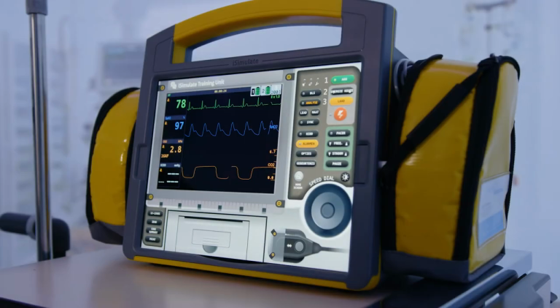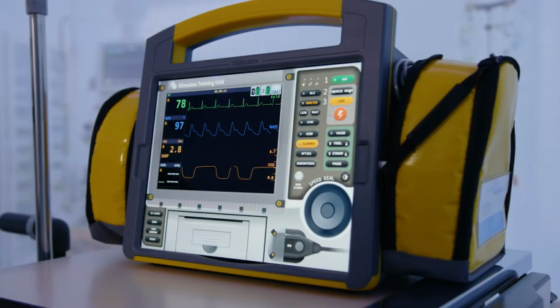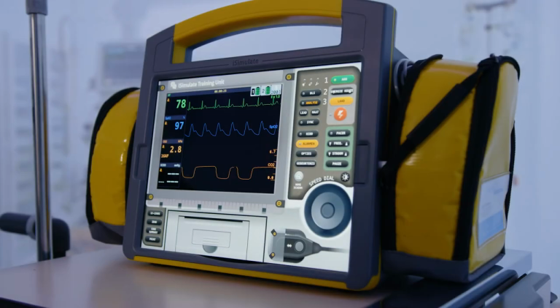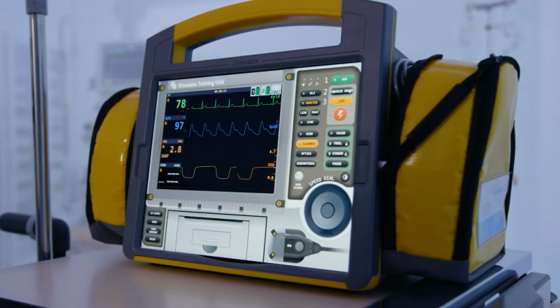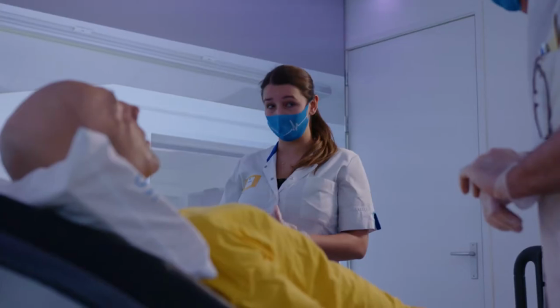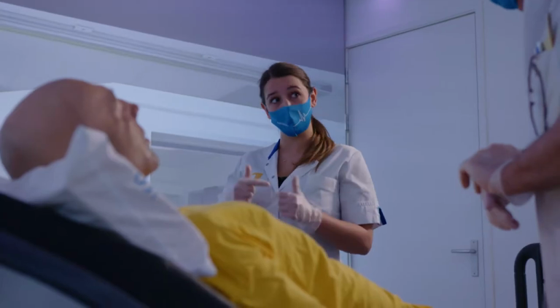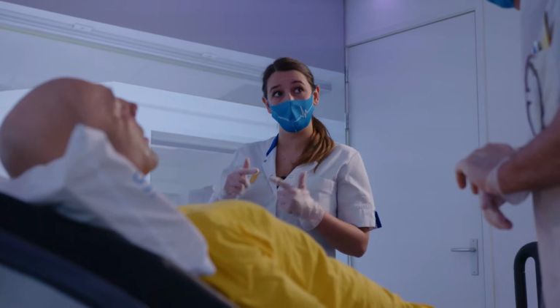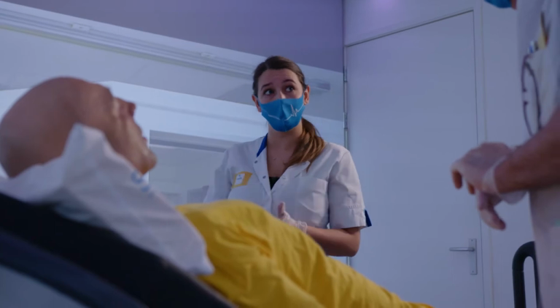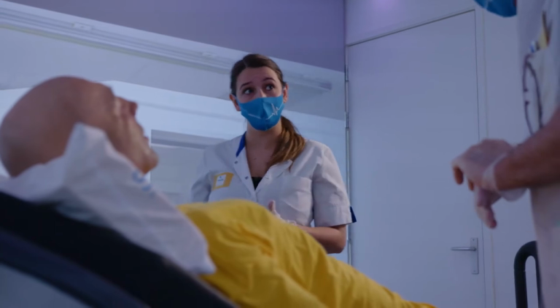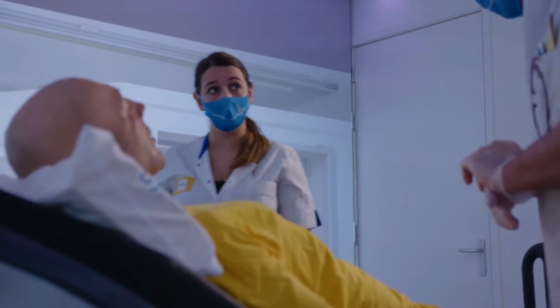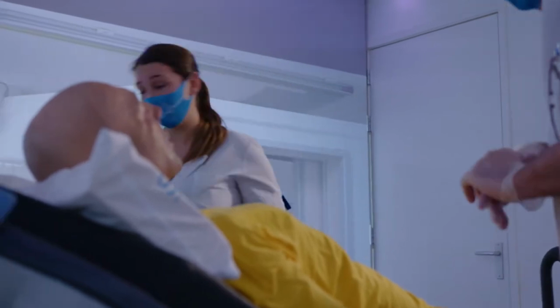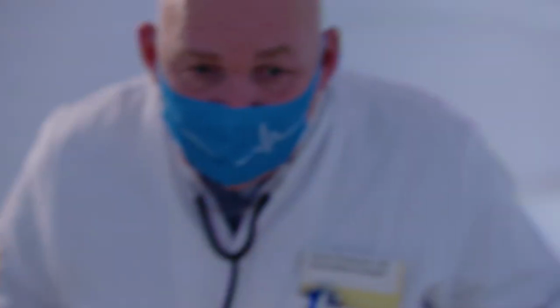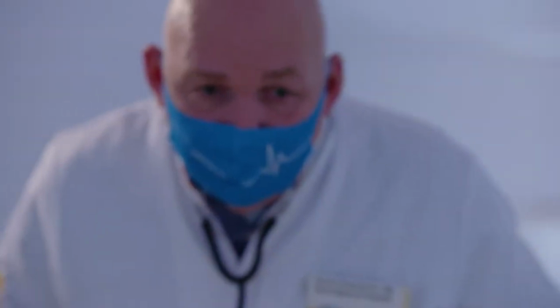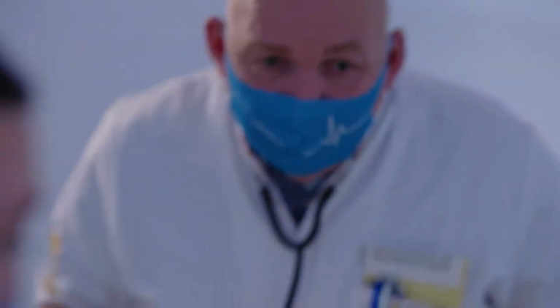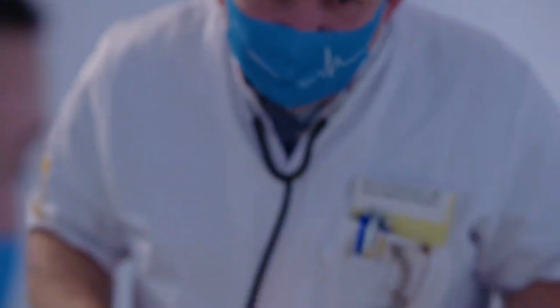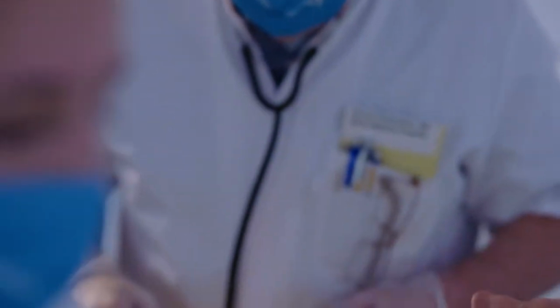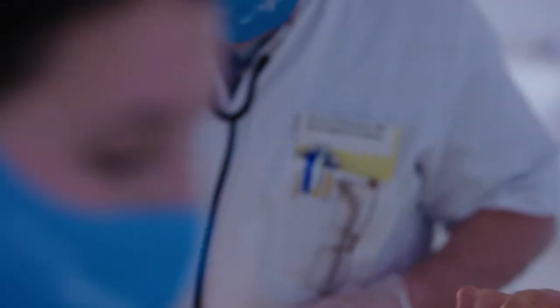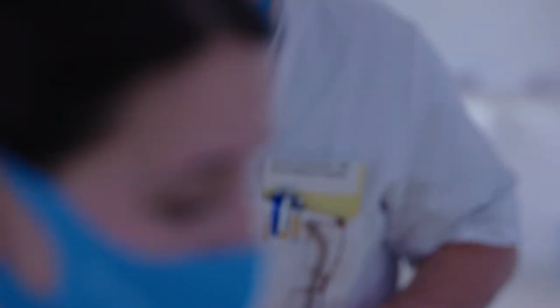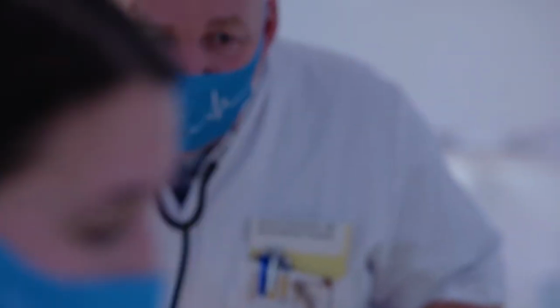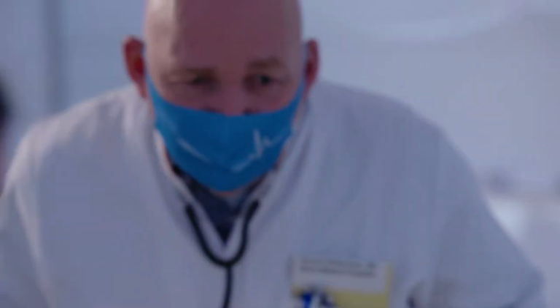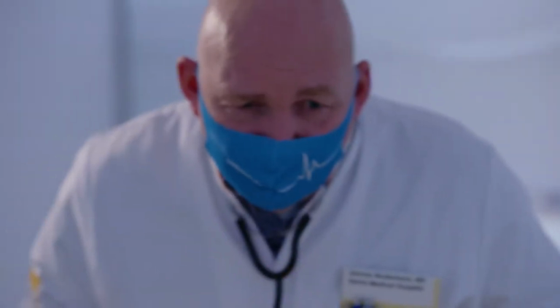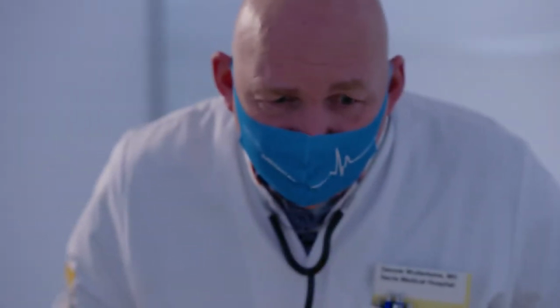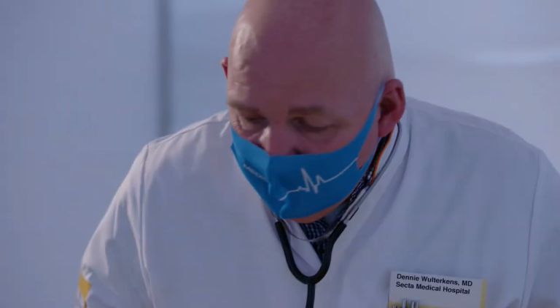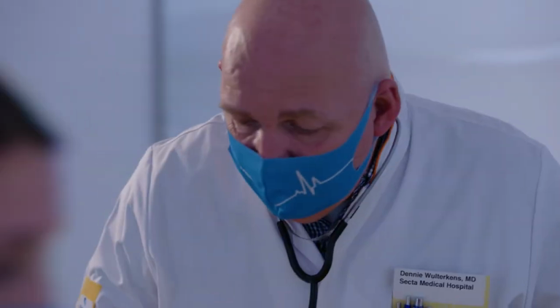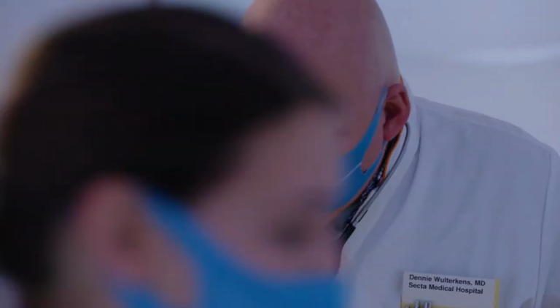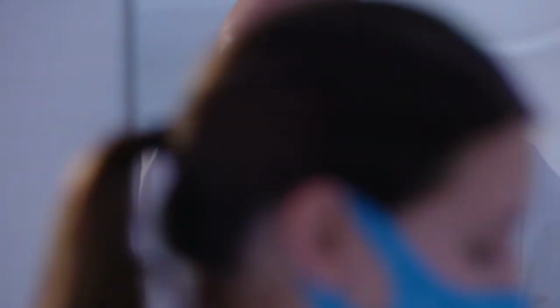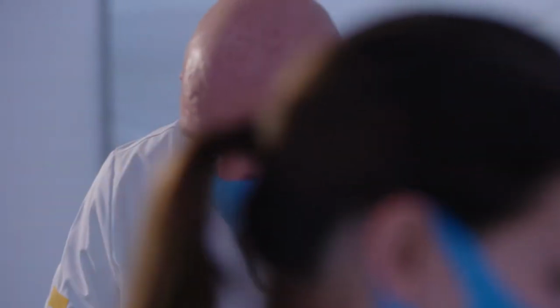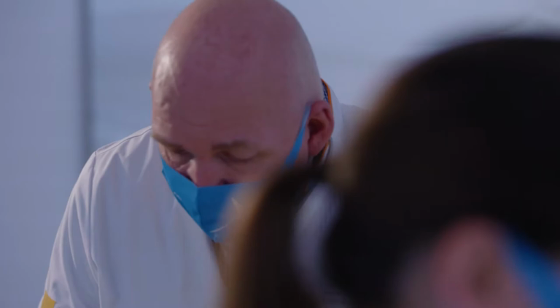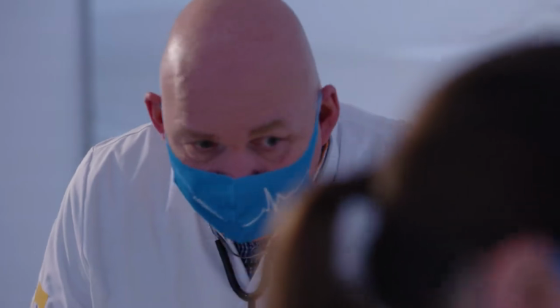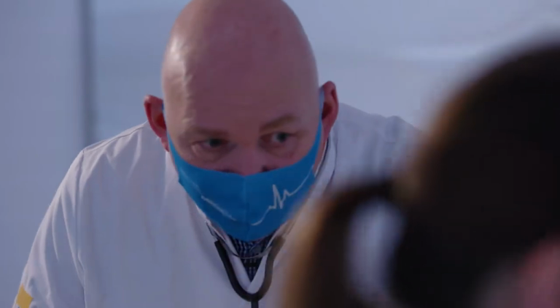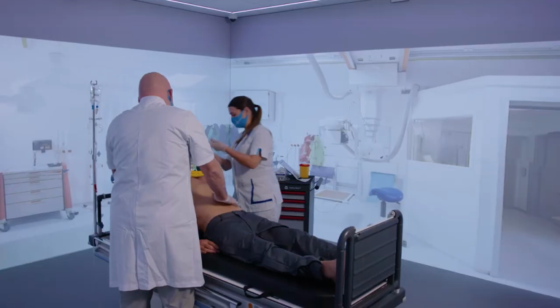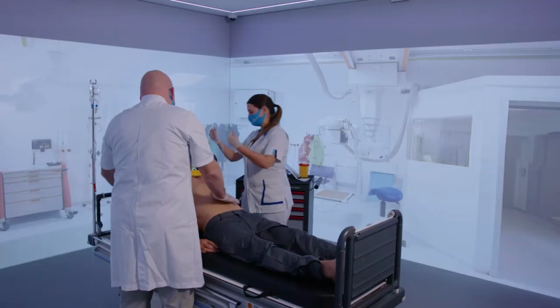Do you want me to do anything, doctor? Yes, please. Let's start with a monitor and also saturation, please.